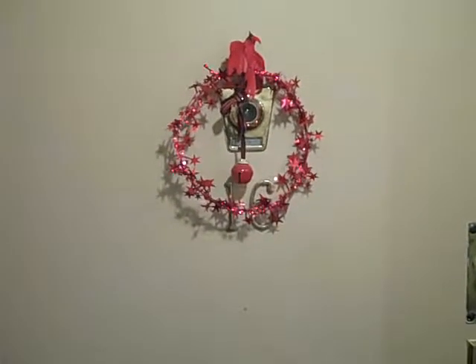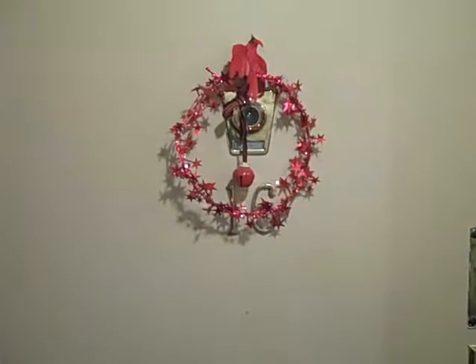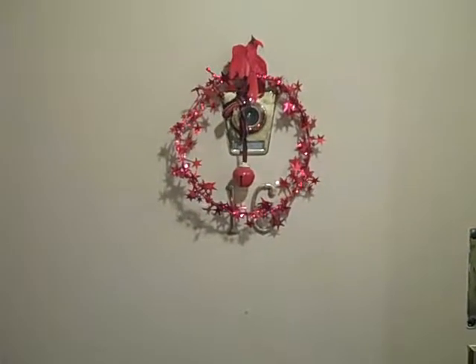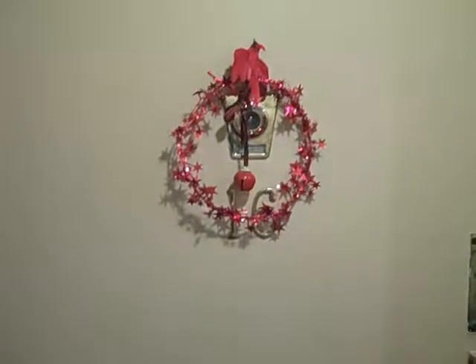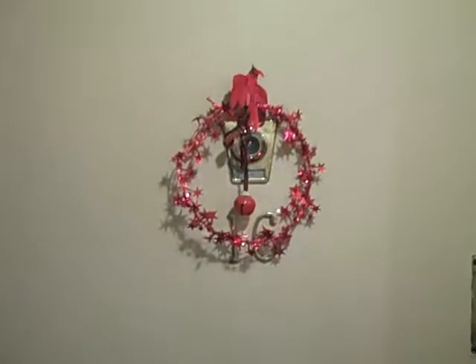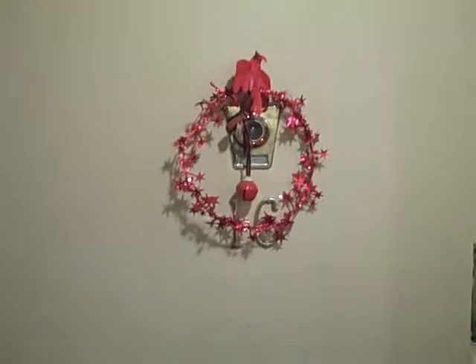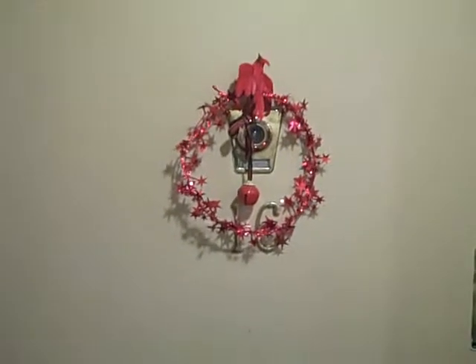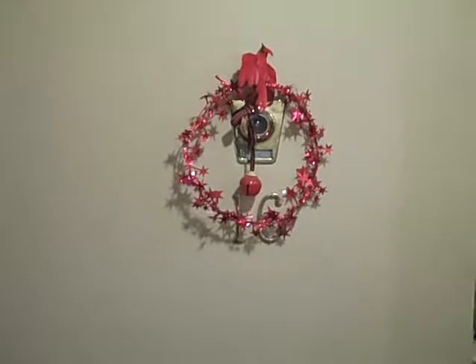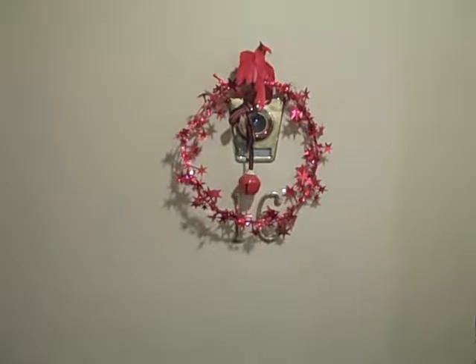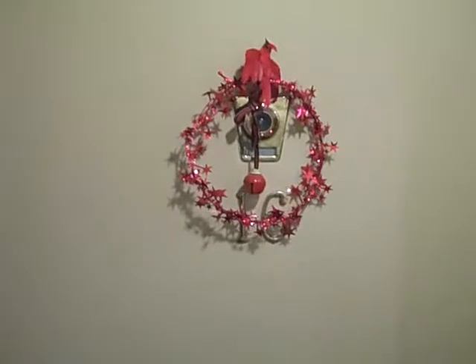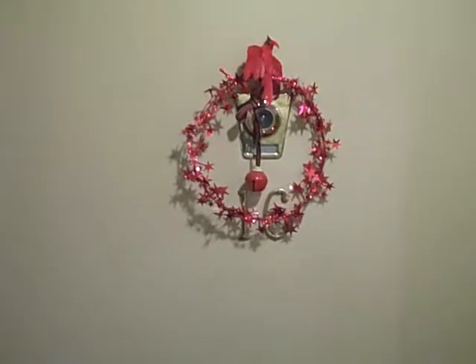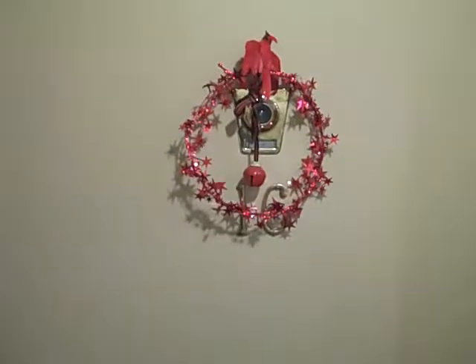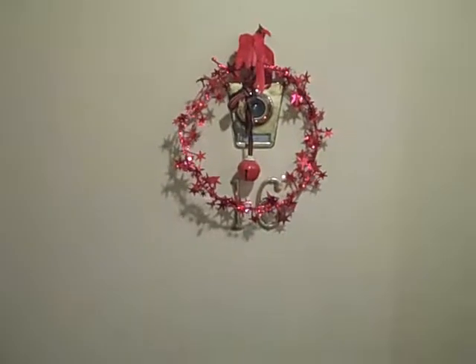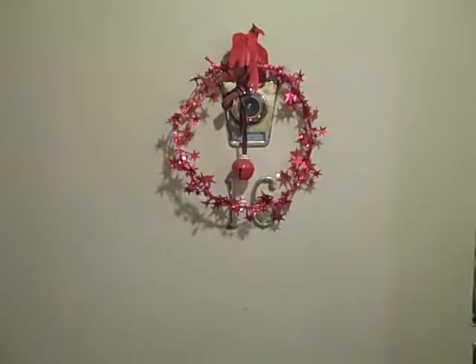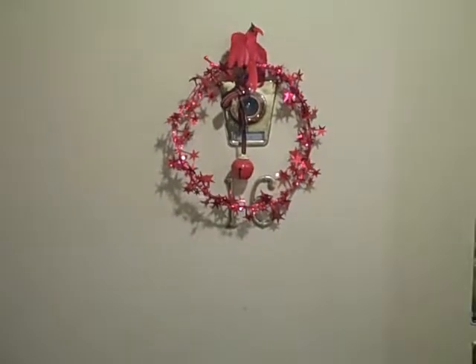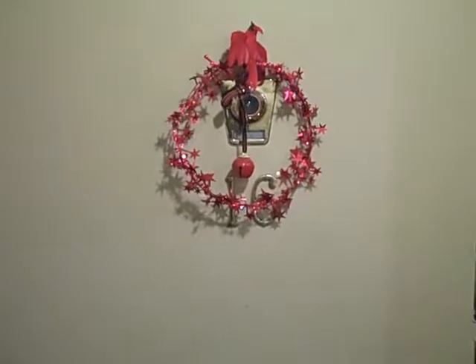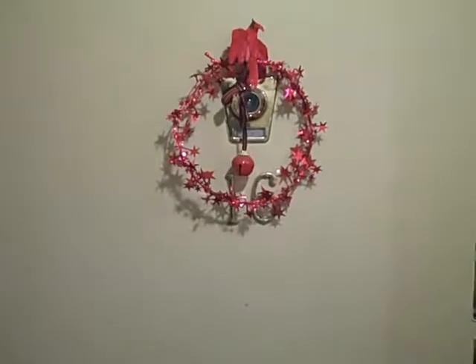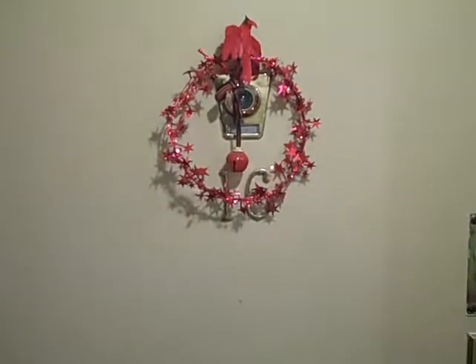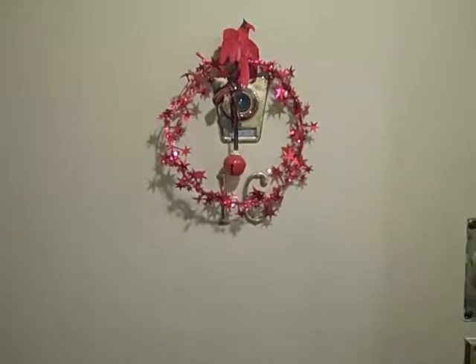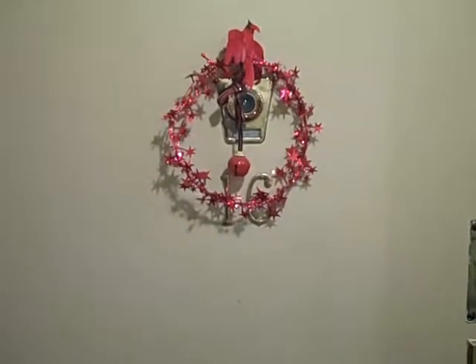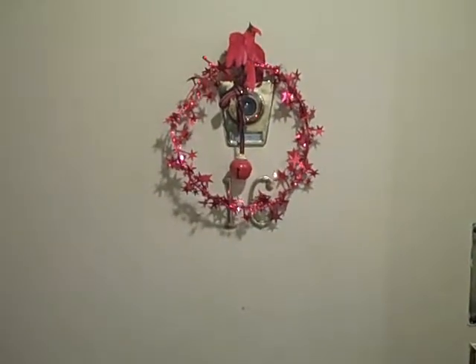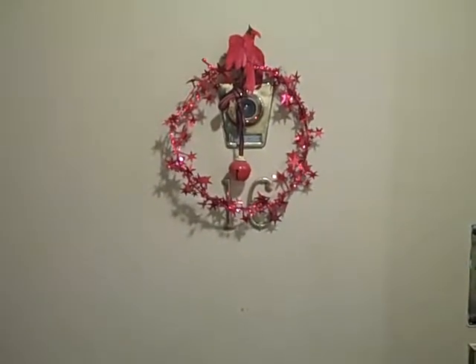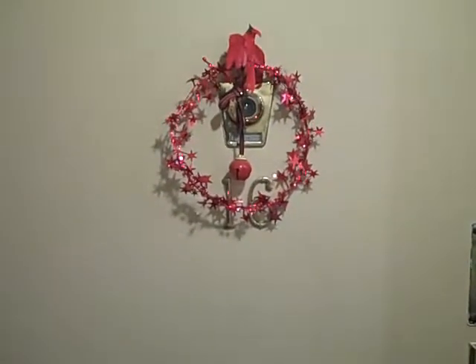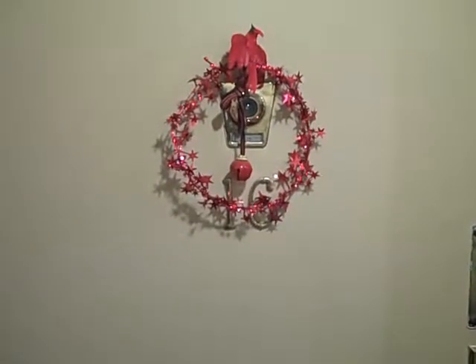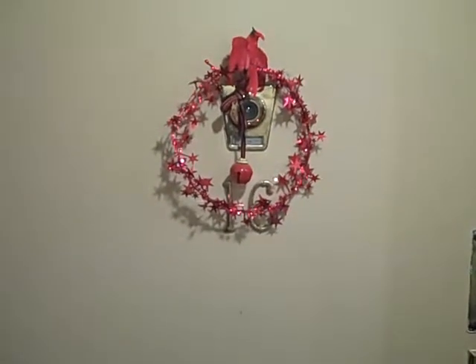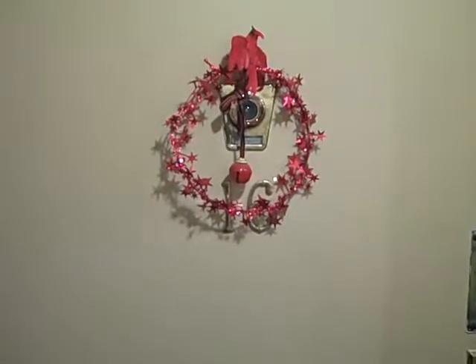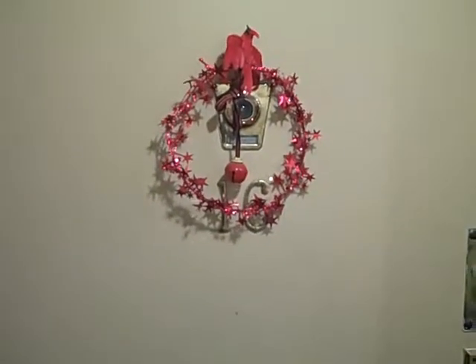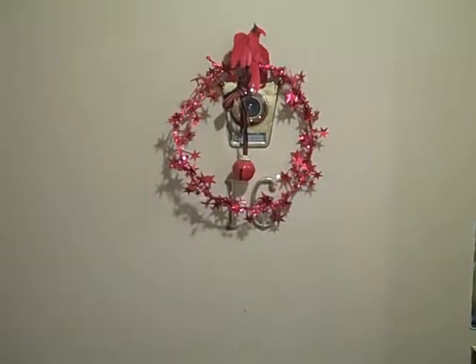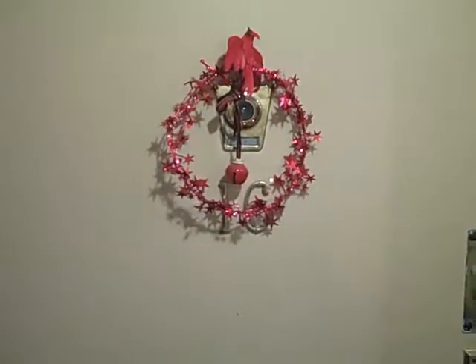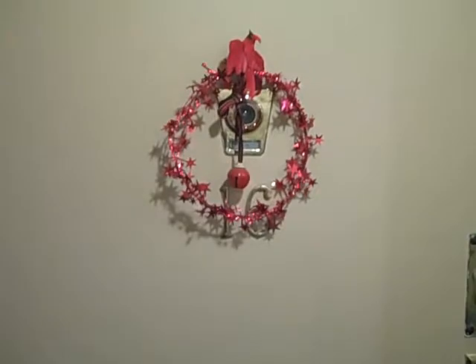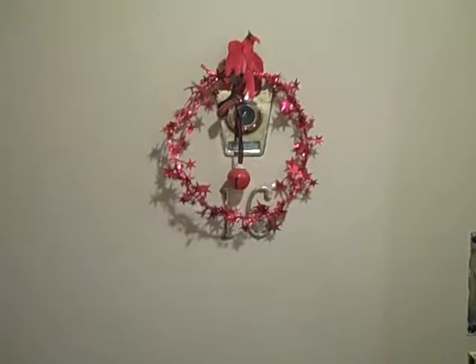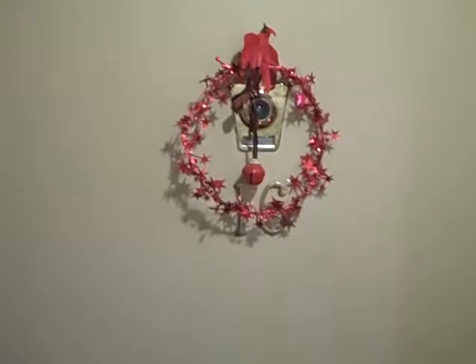Hello. Welcome to 205 Park Place number 16. Let's go in and take a look.